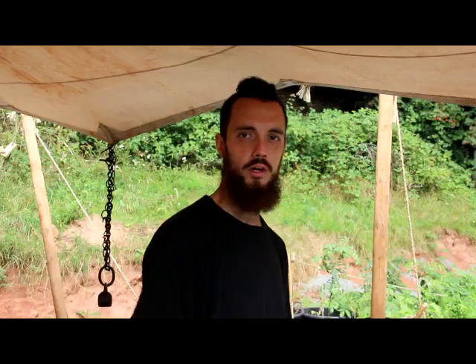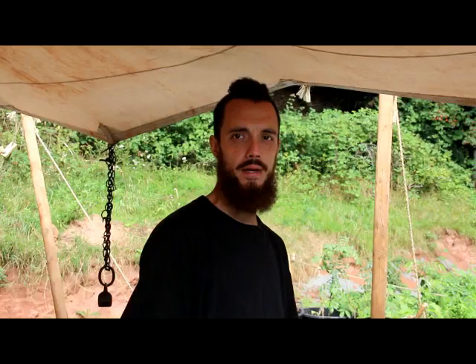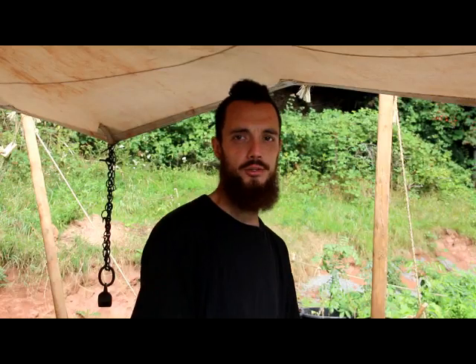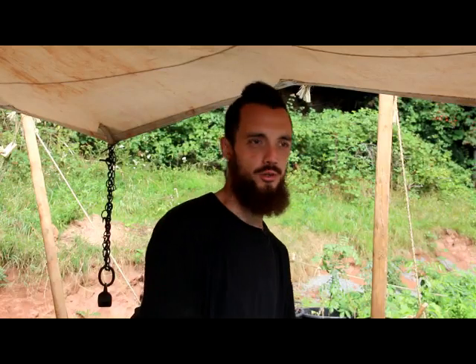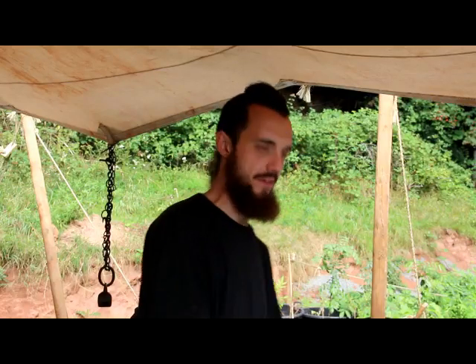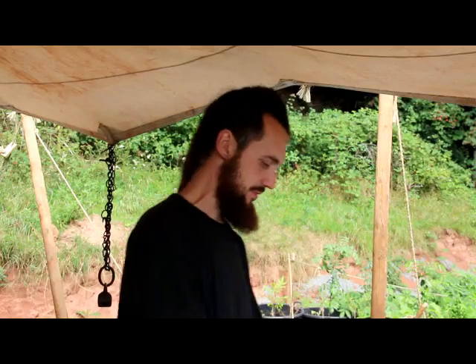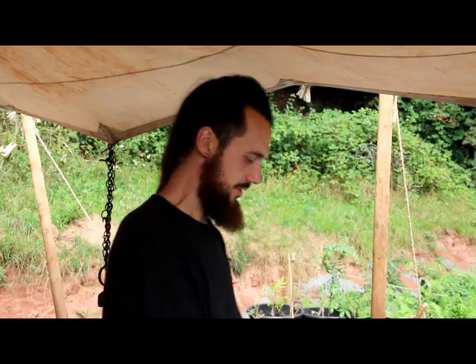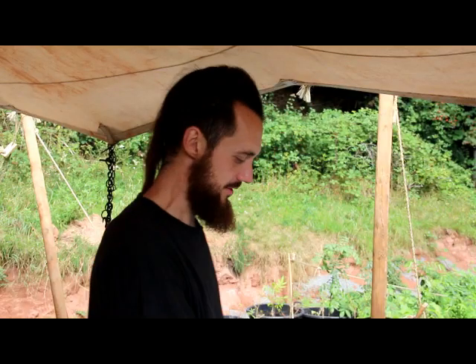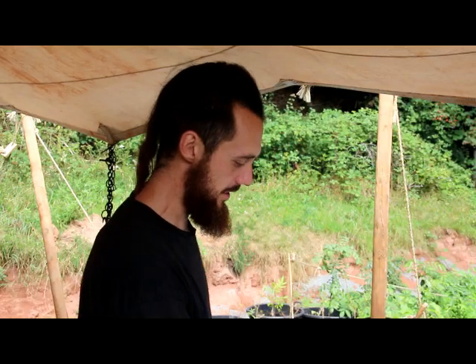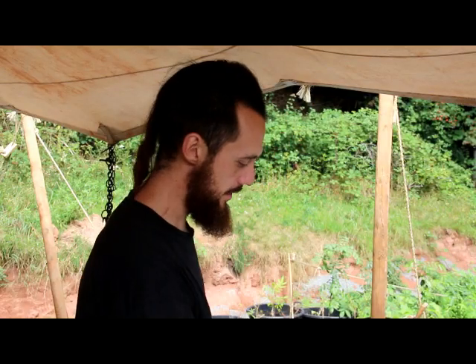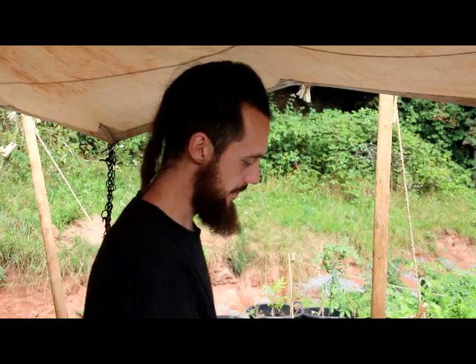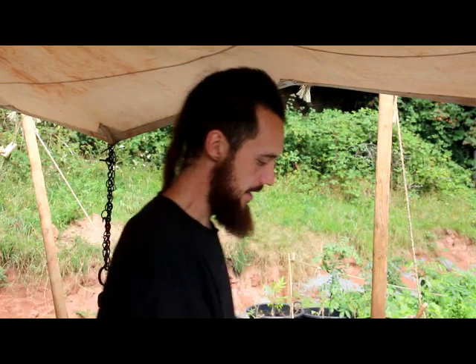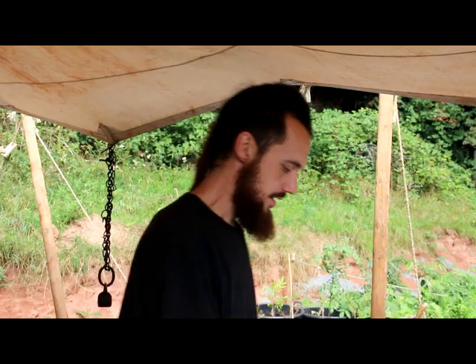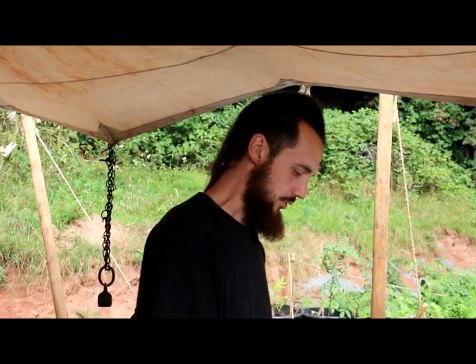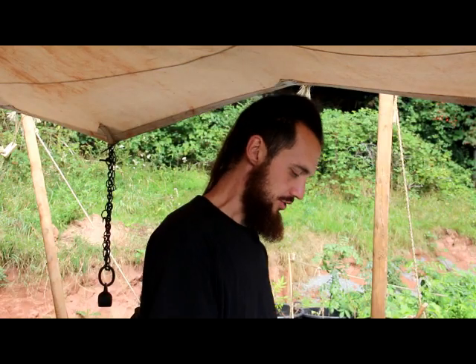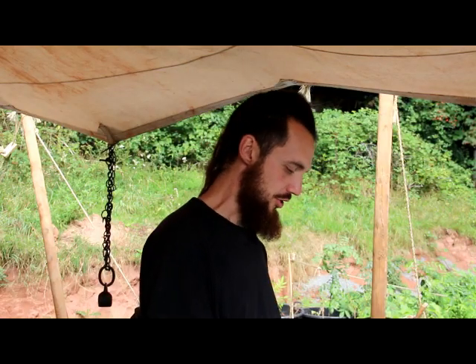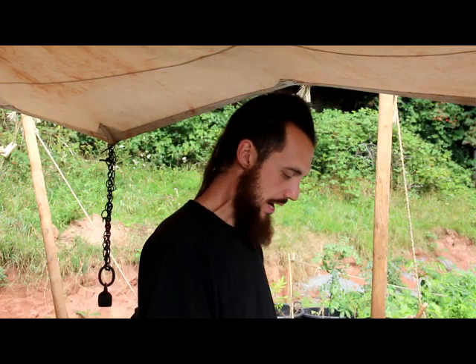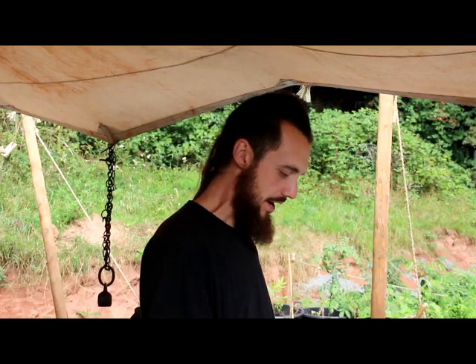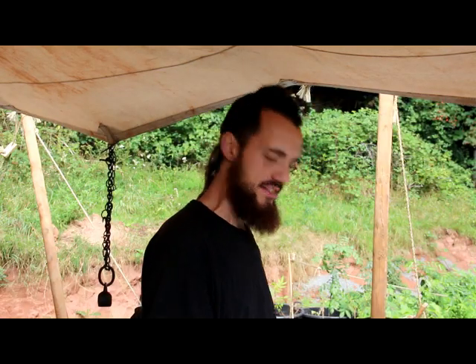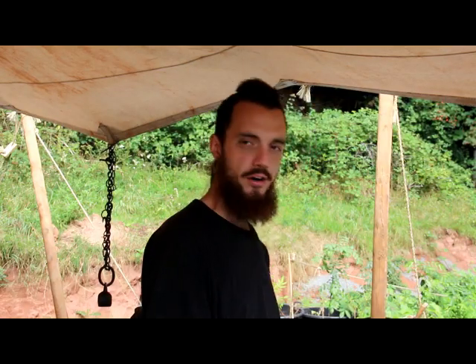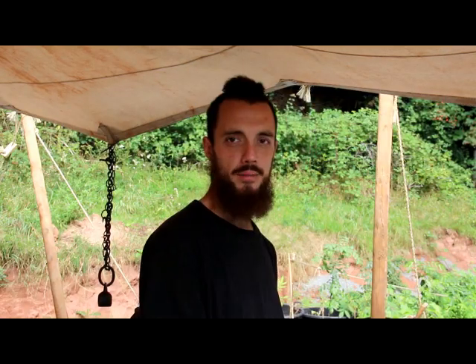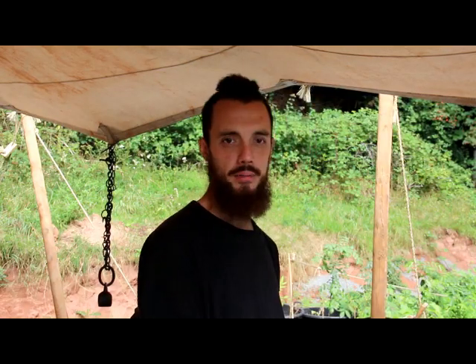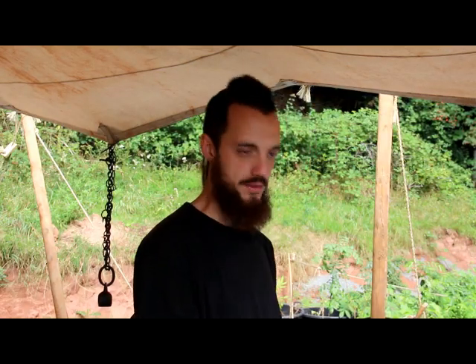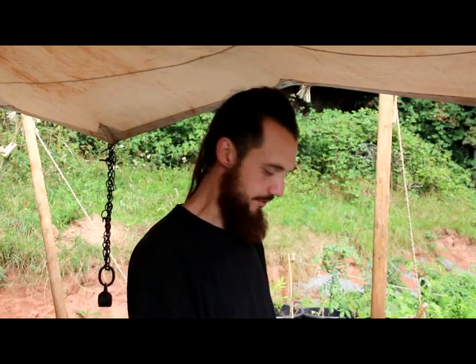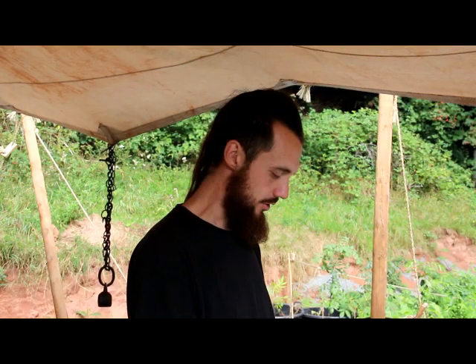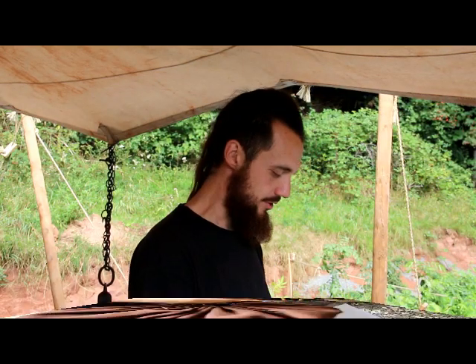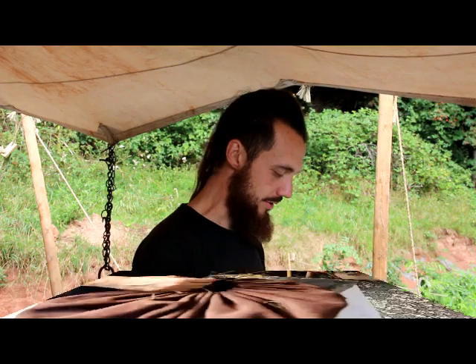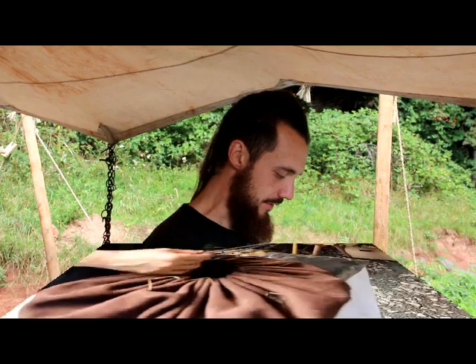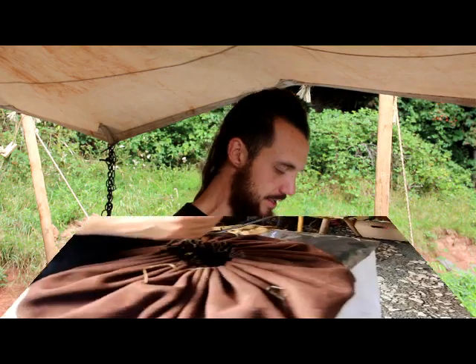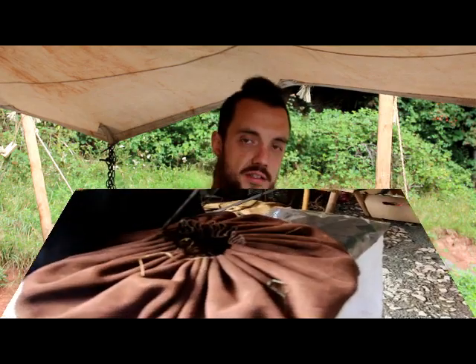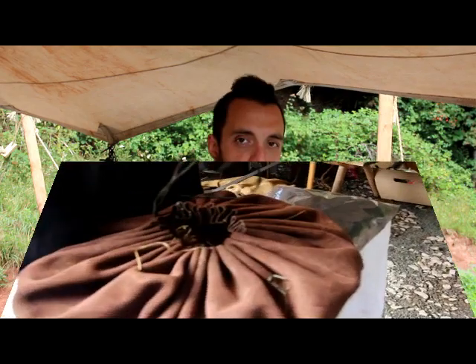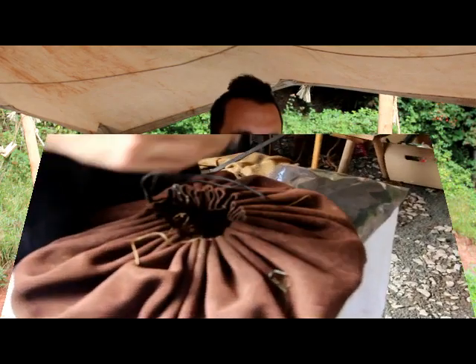Welcome back YouTube and fellow berserkers. Today I'm going to show you how I start up my blacksmith forge using my flint and steel striker.